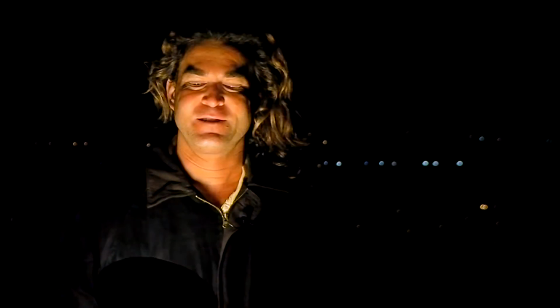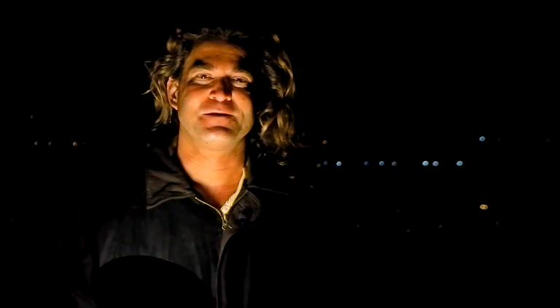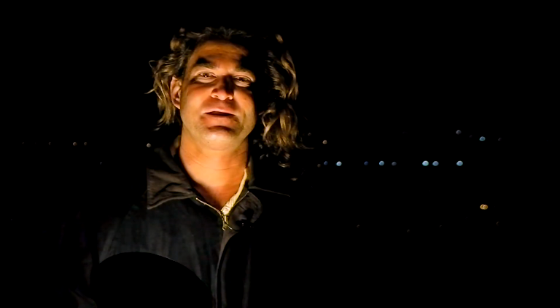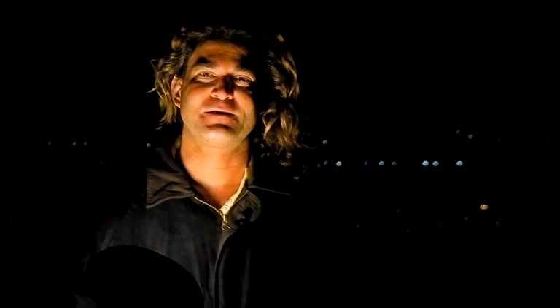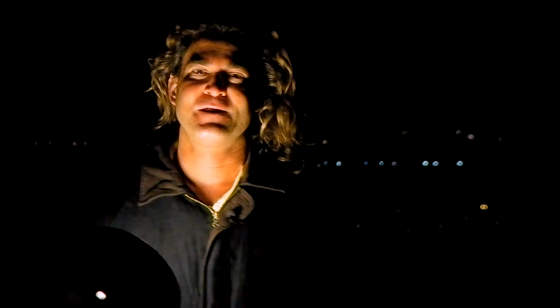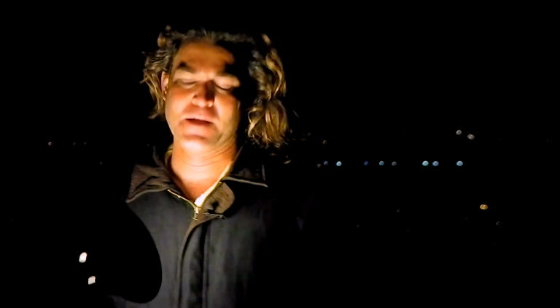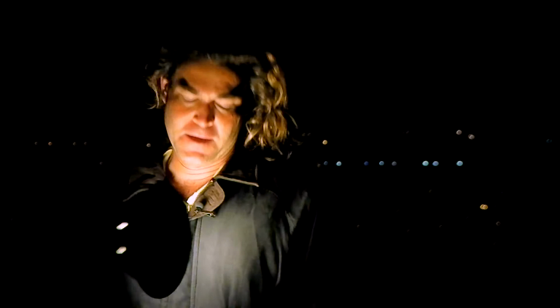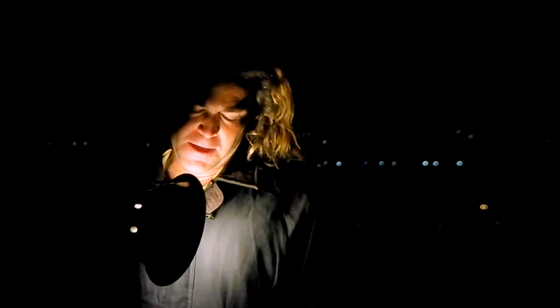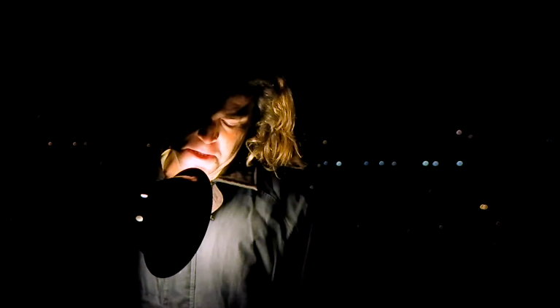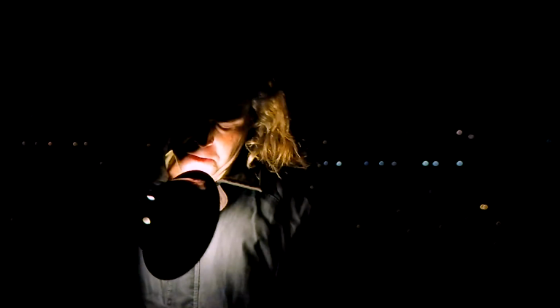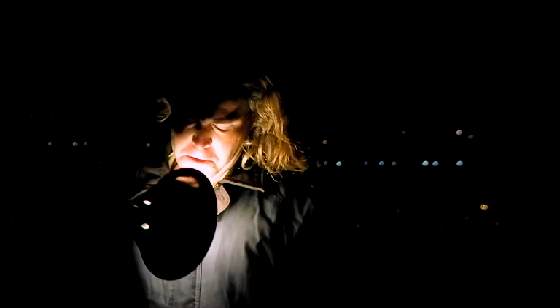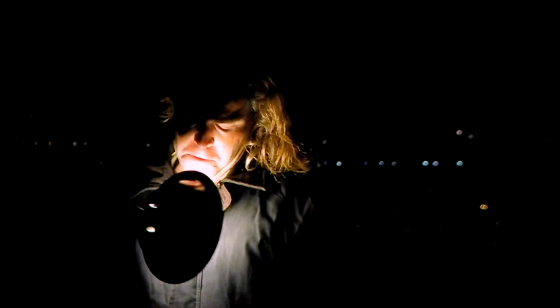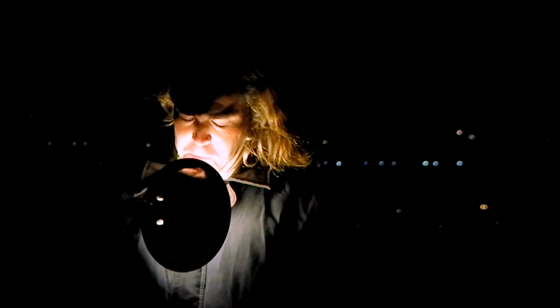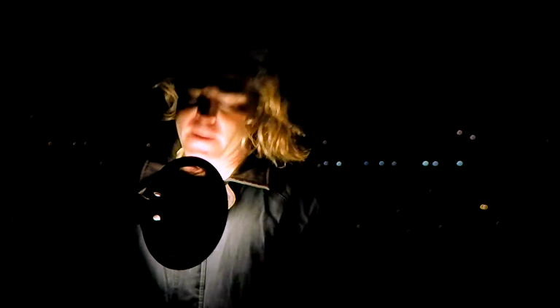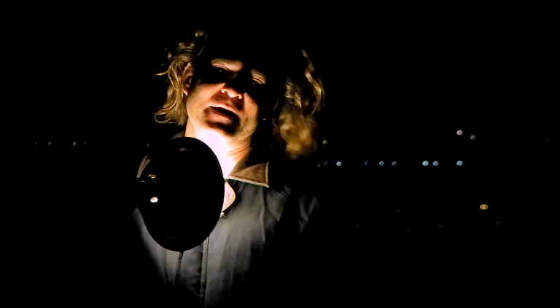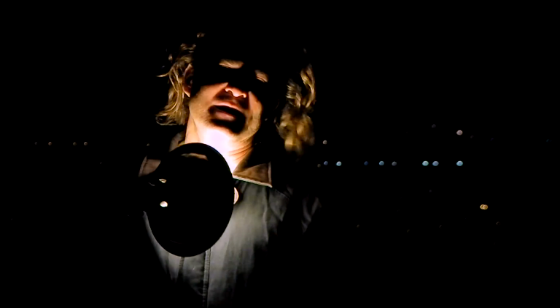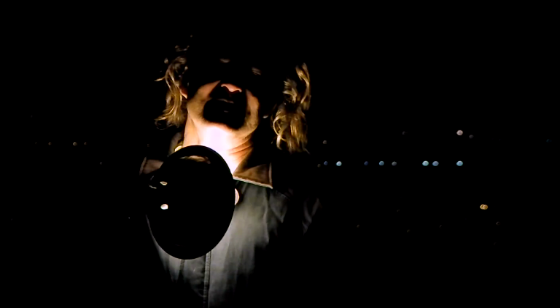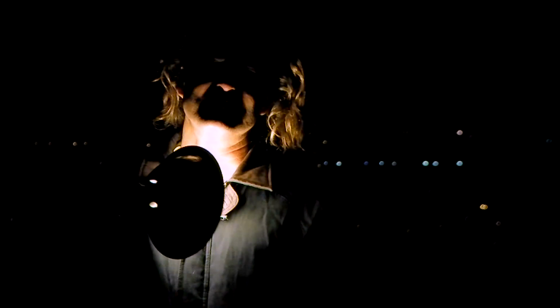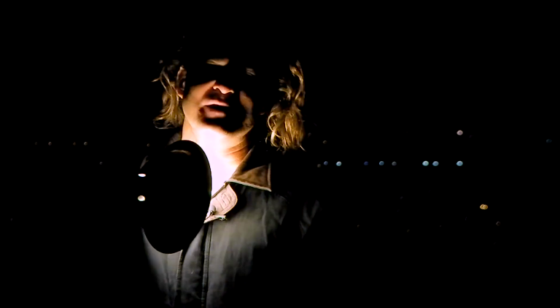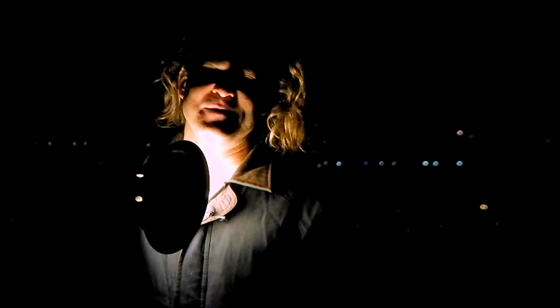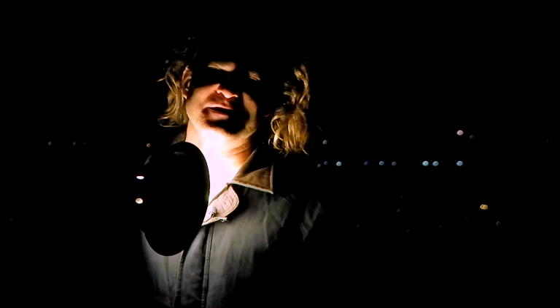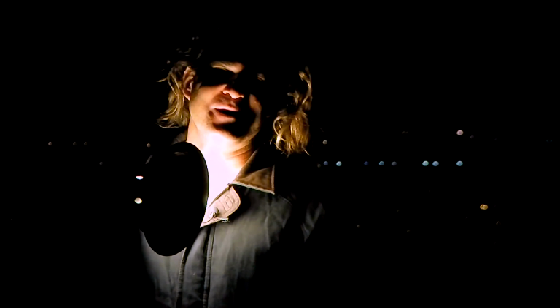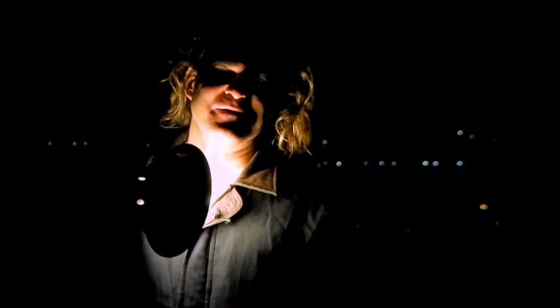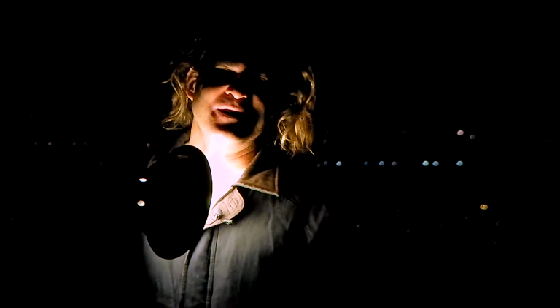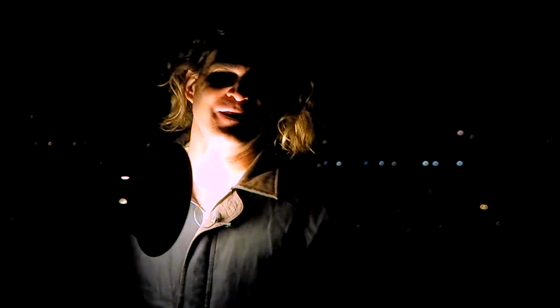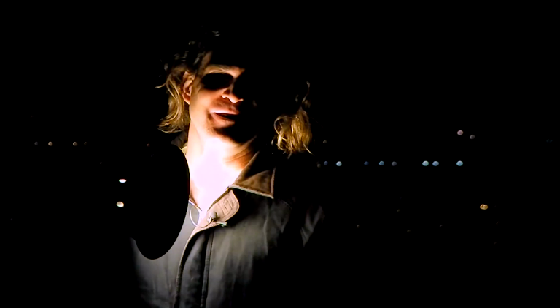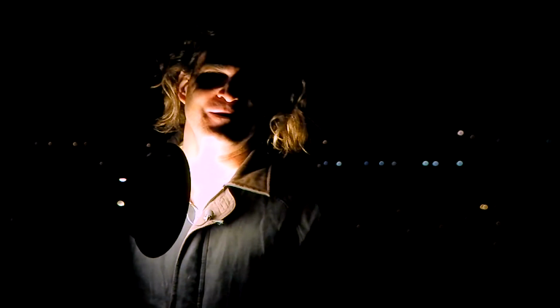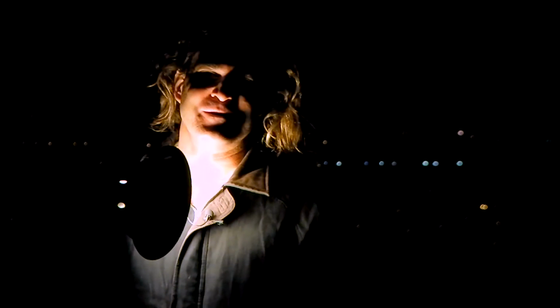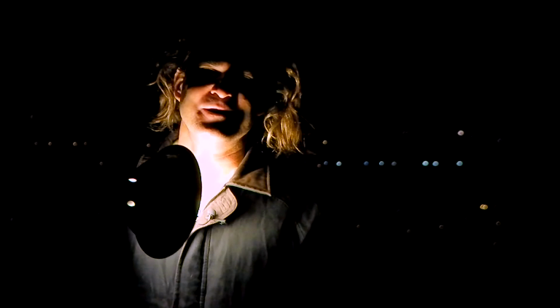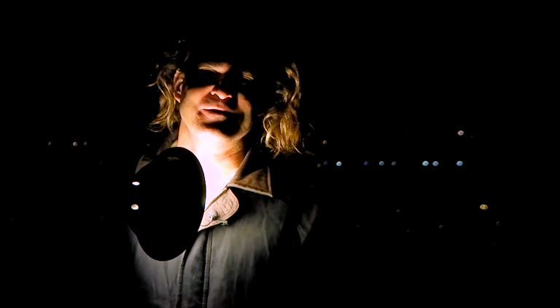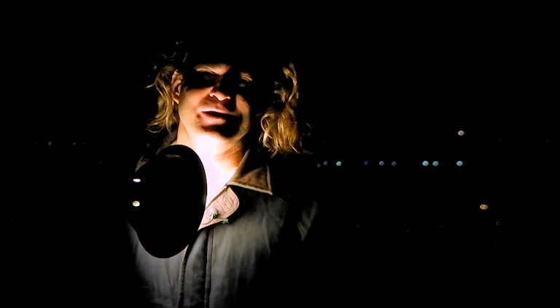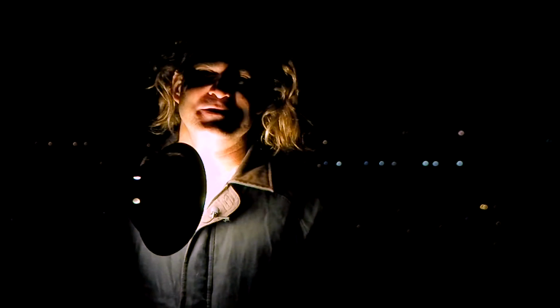Just look at this — the light goes right up against the microphone with no noise.